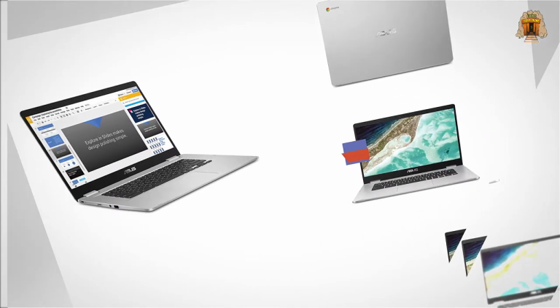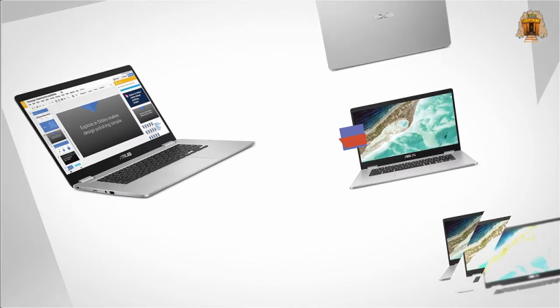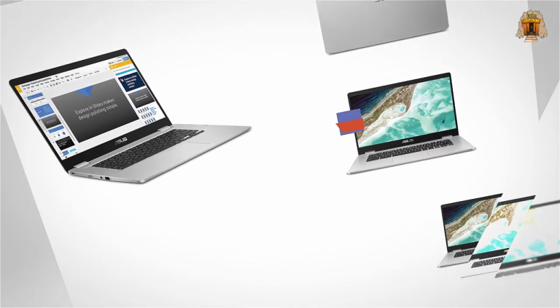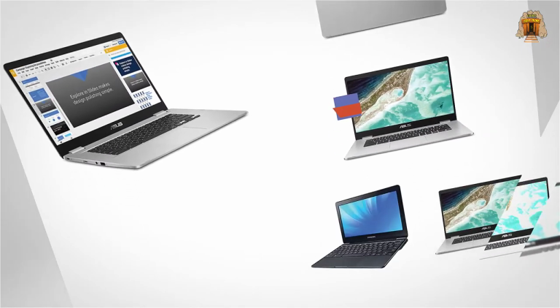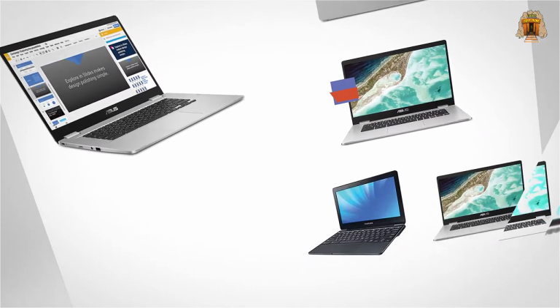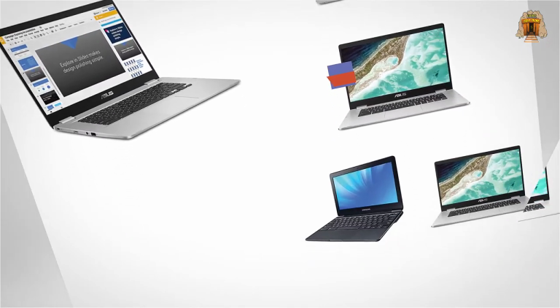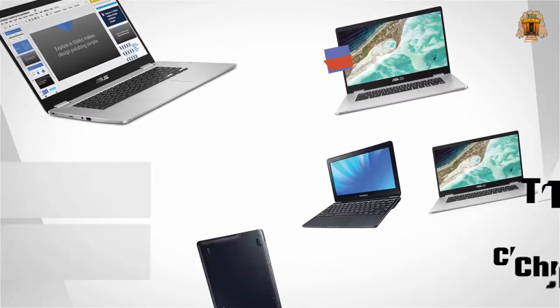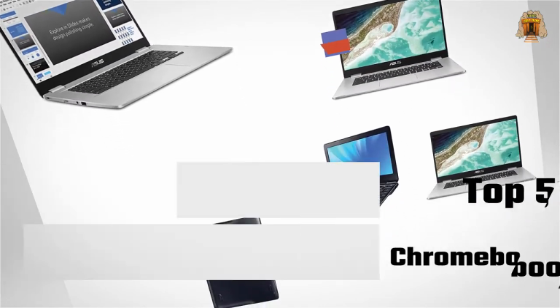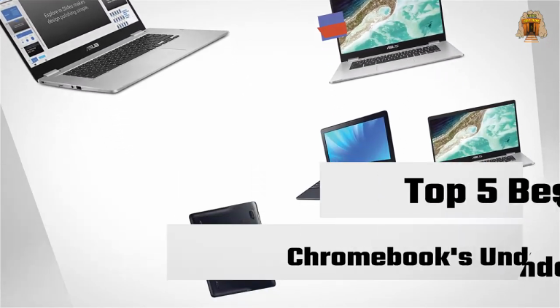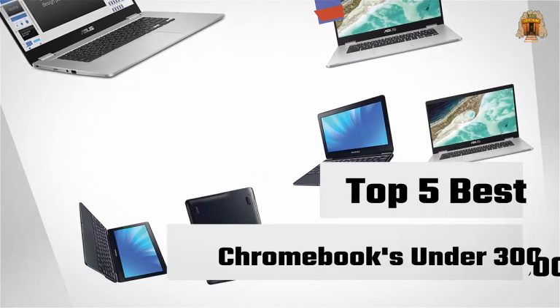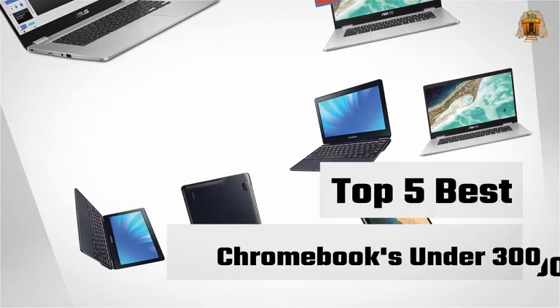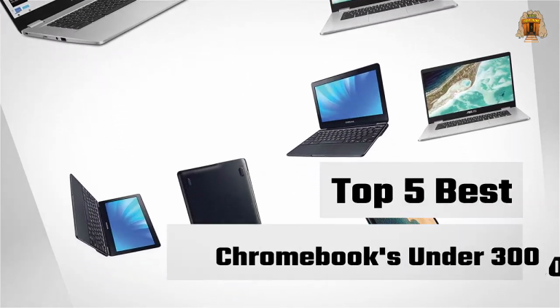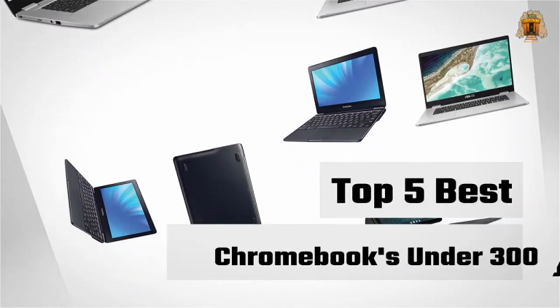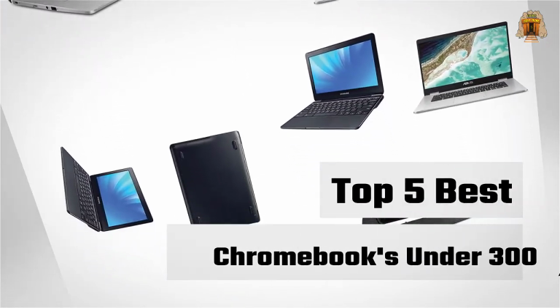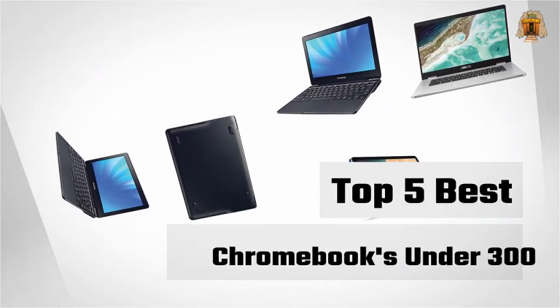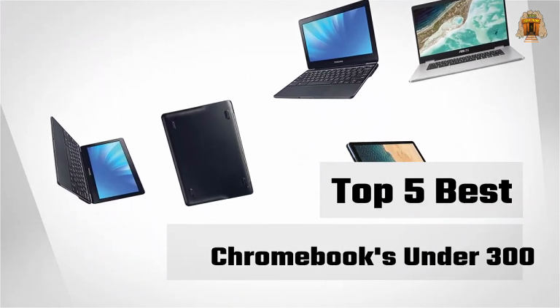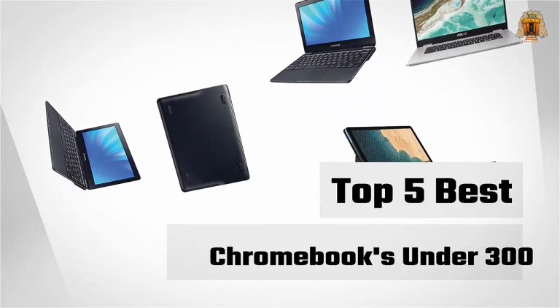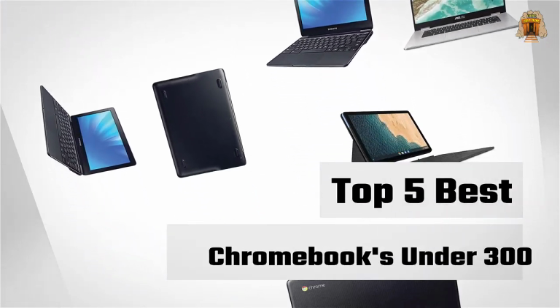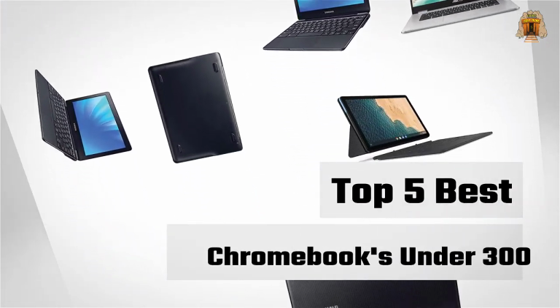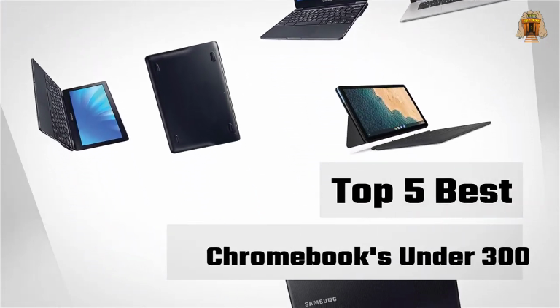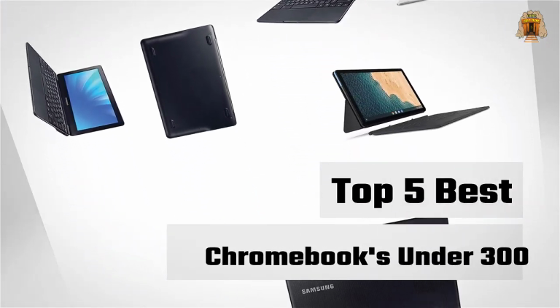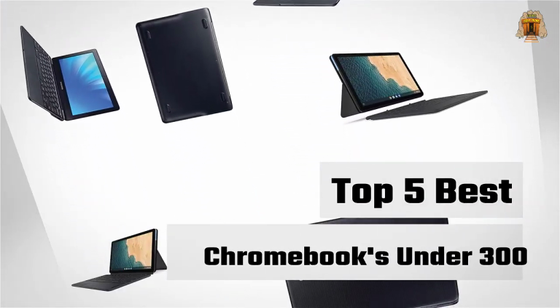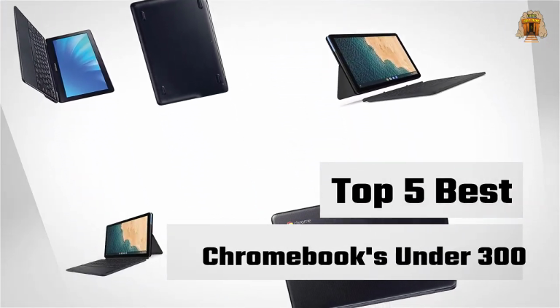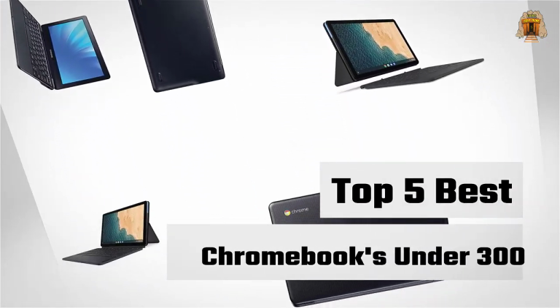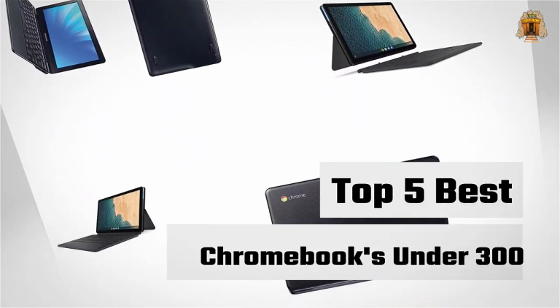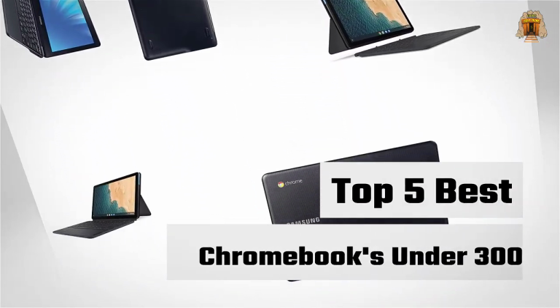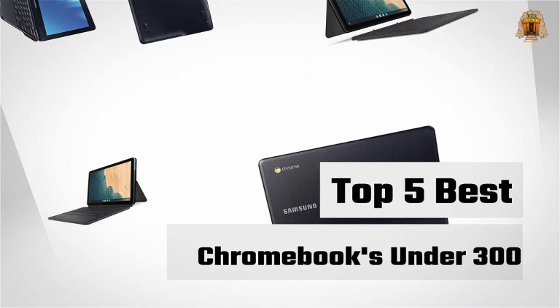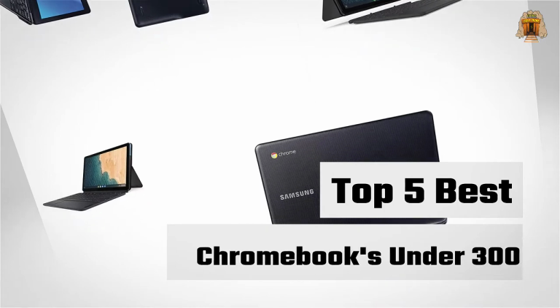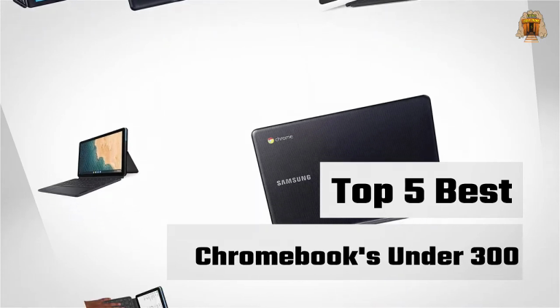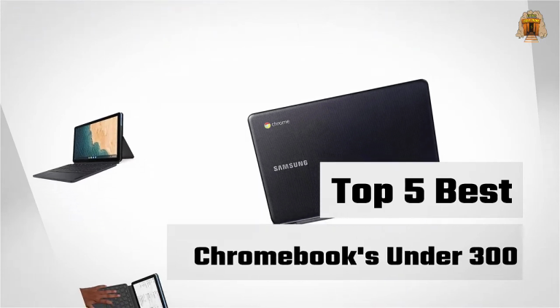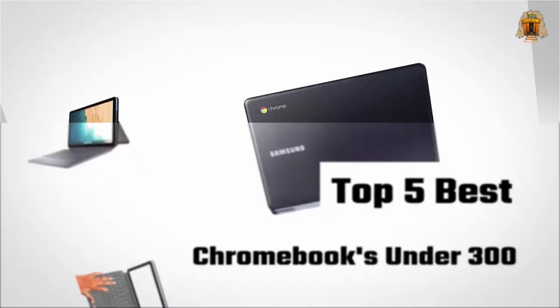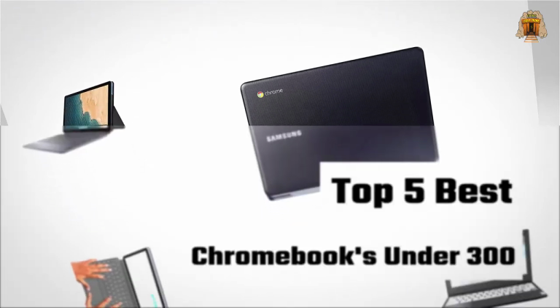If you are looking for the best Chromebooks under $300, here is a collection you have got to see. Let's get started.